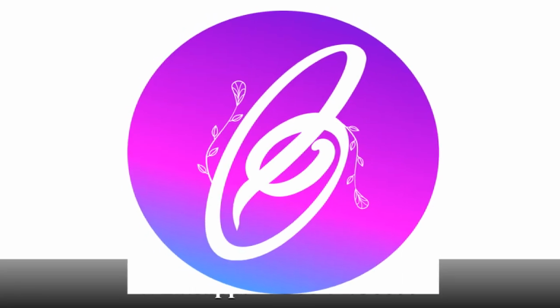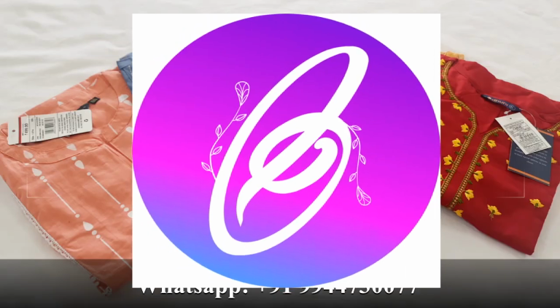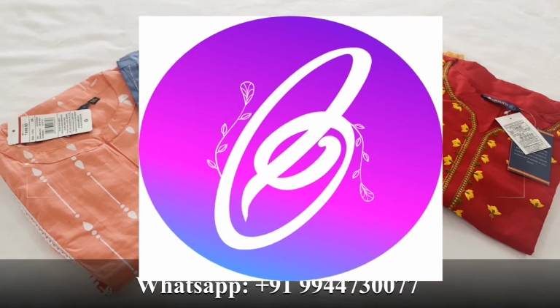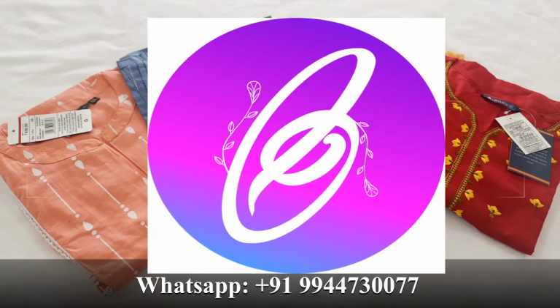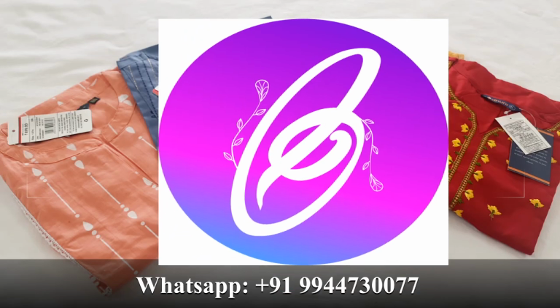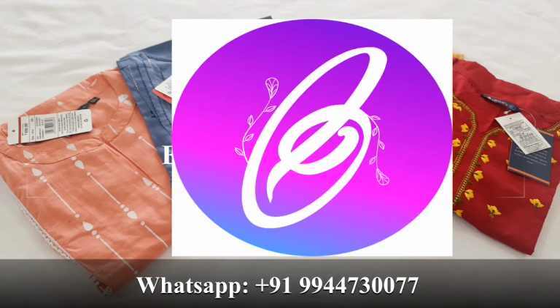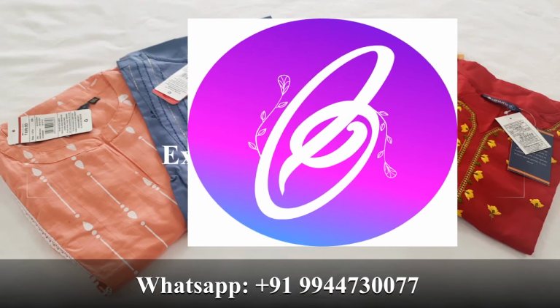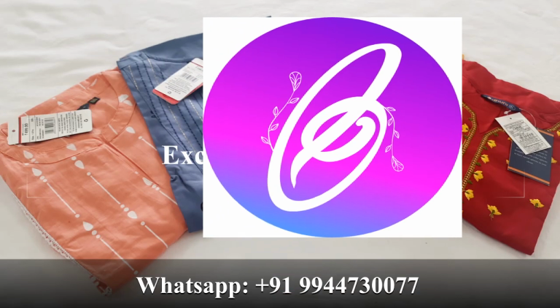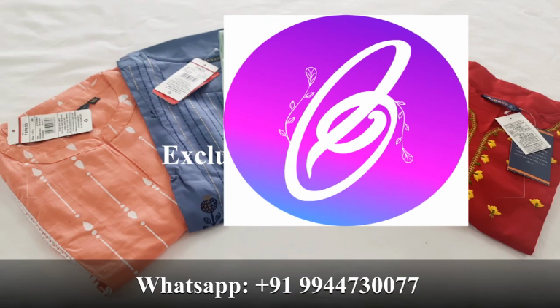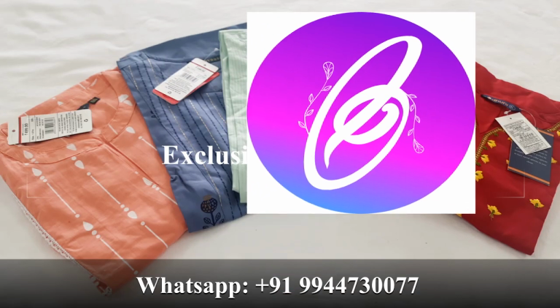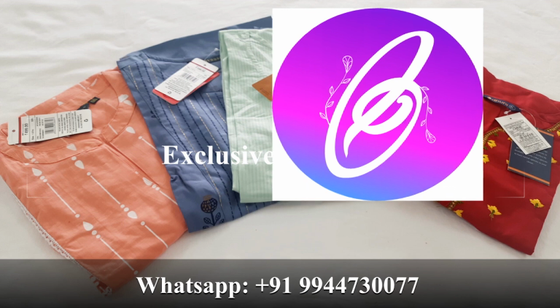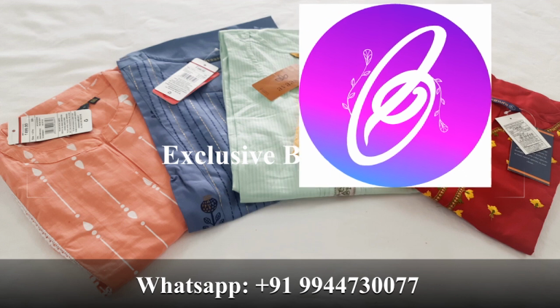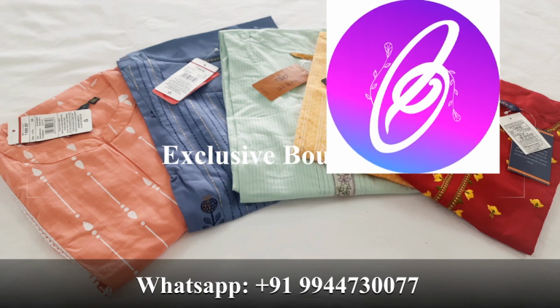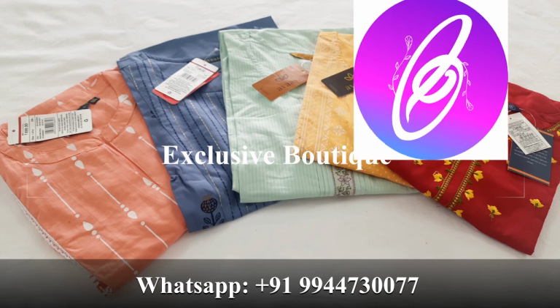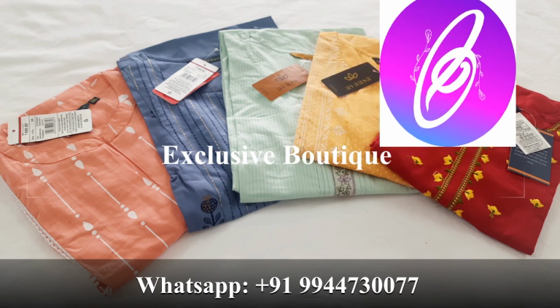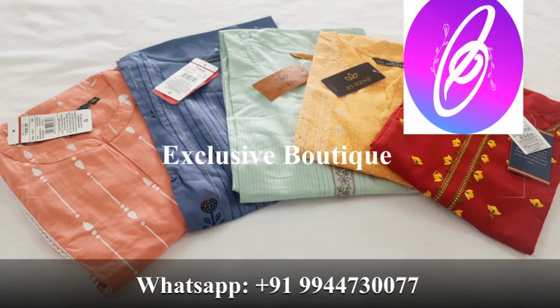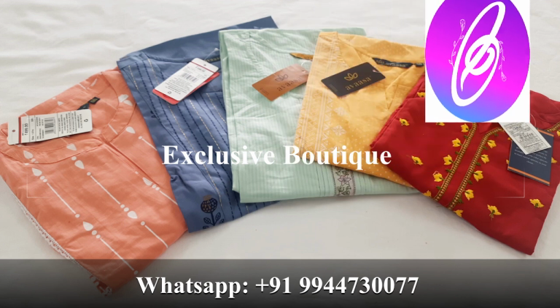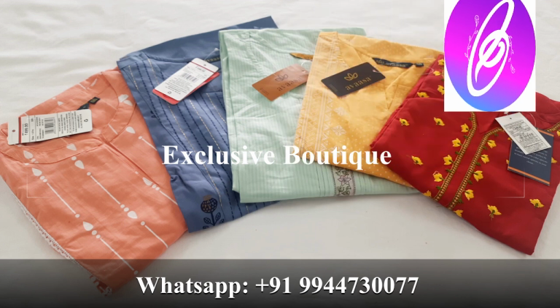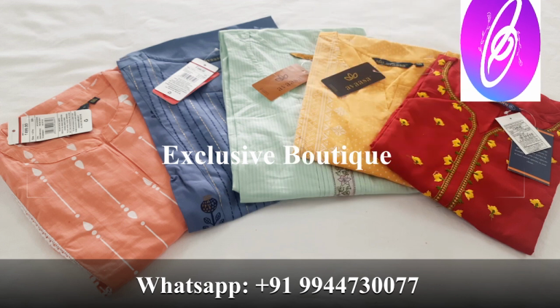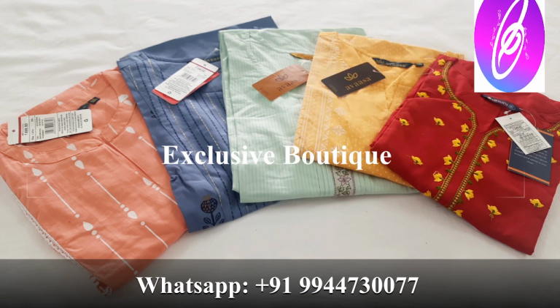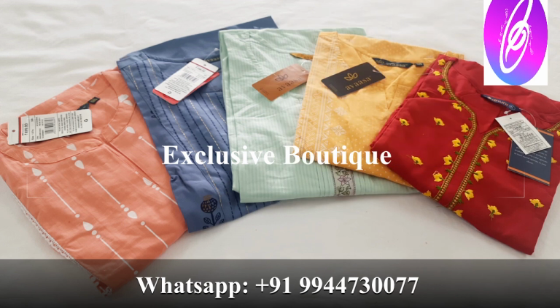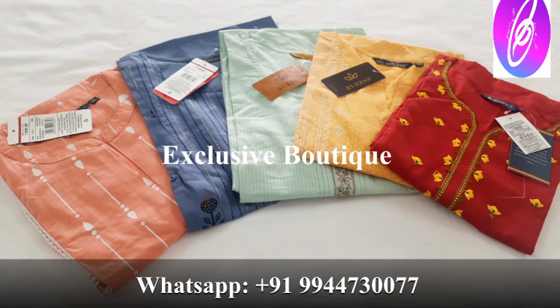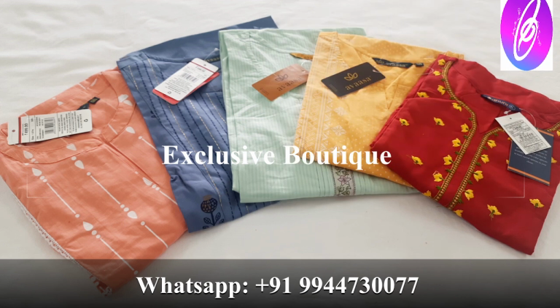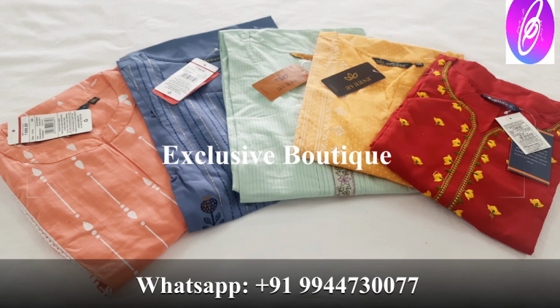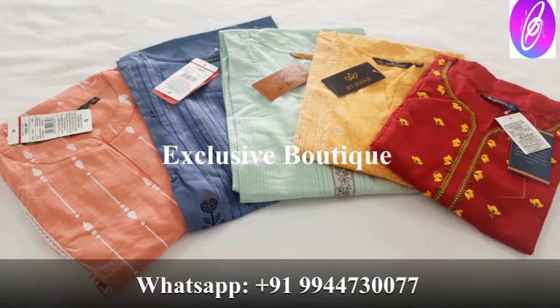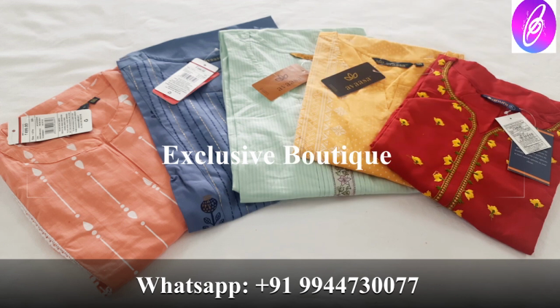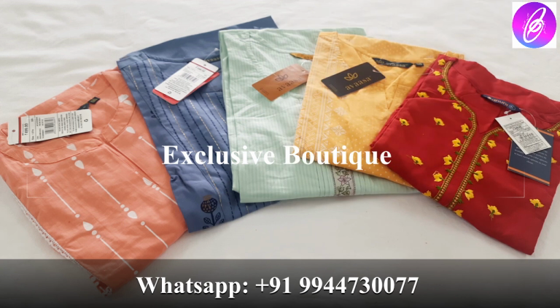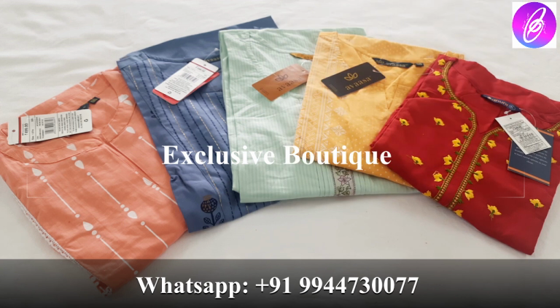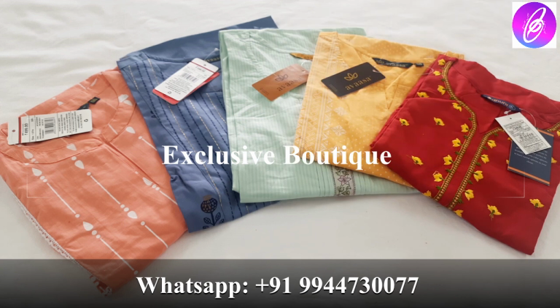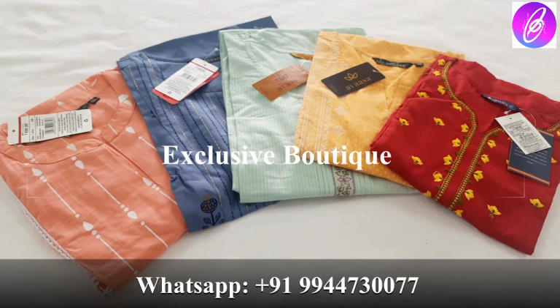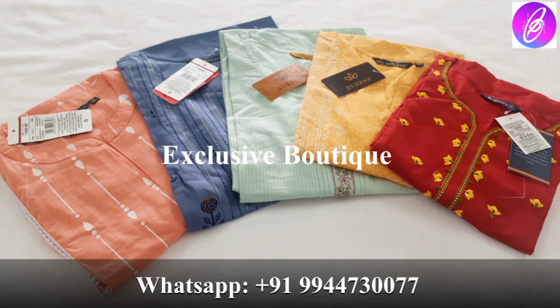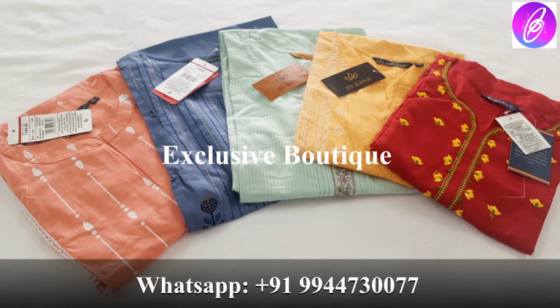Hi friends, welcome to Exclusabotik Online Shopping. In this video, we will talk about Kurtis Collections — Avazad Duni Brand Collections.